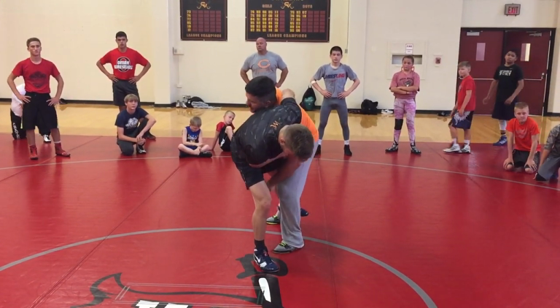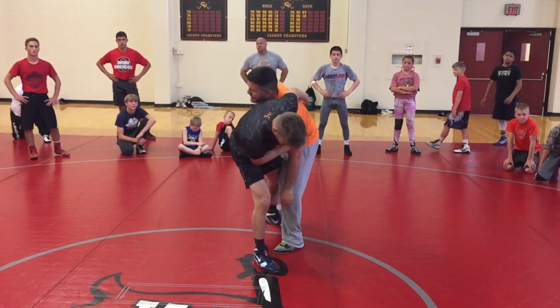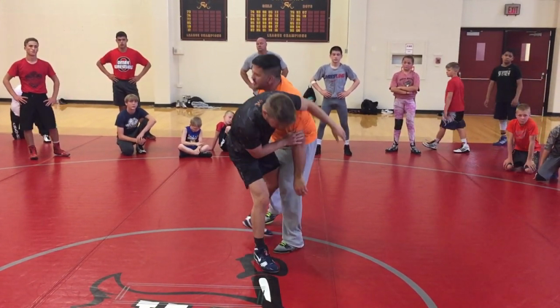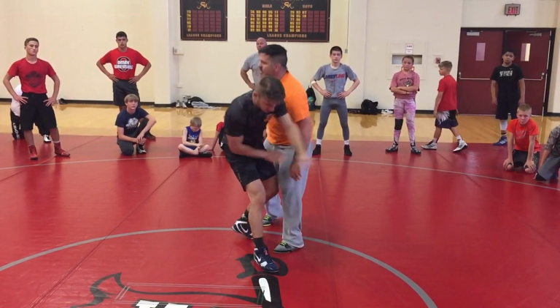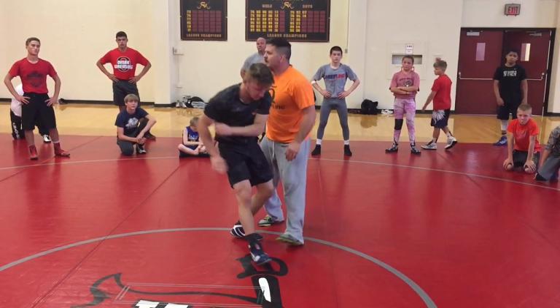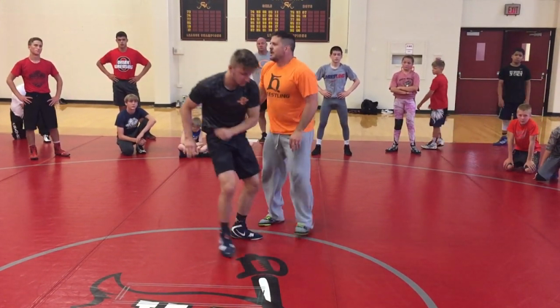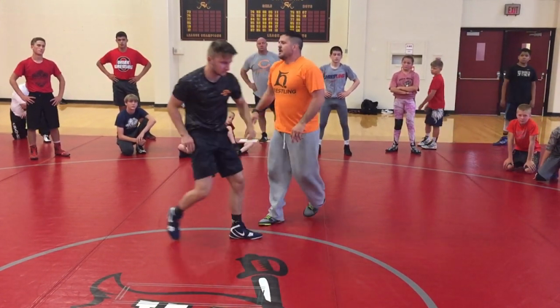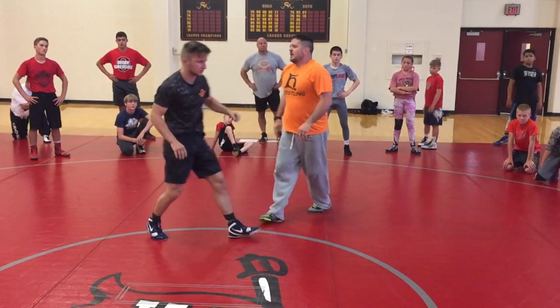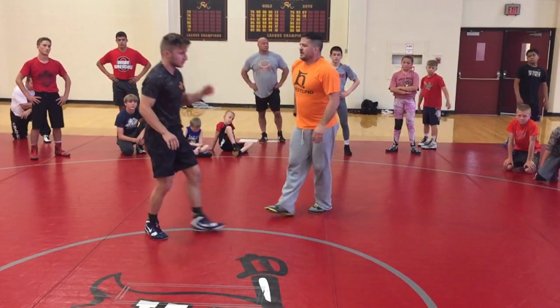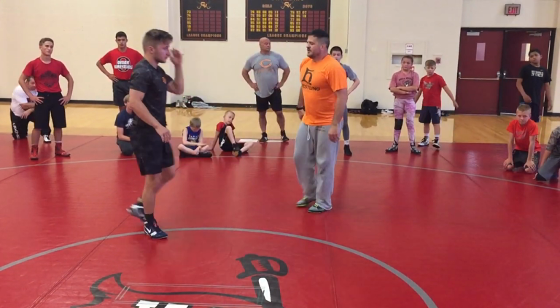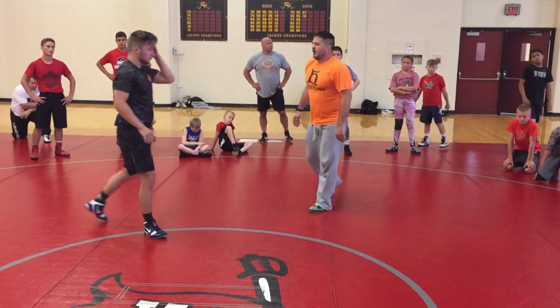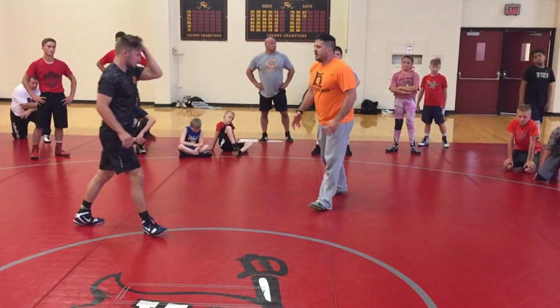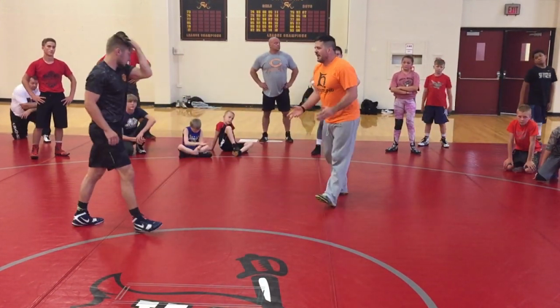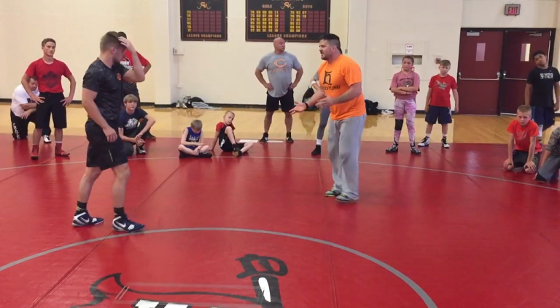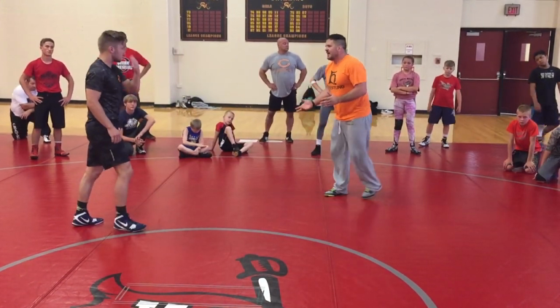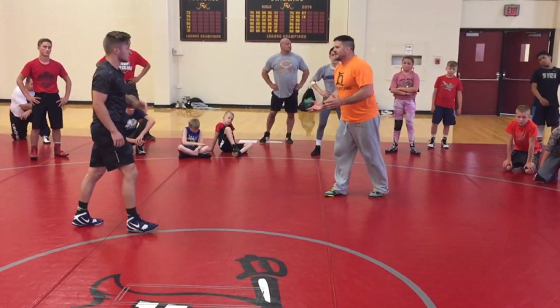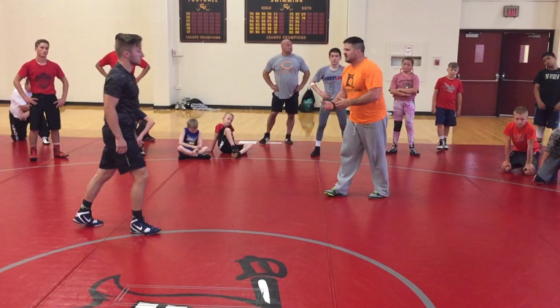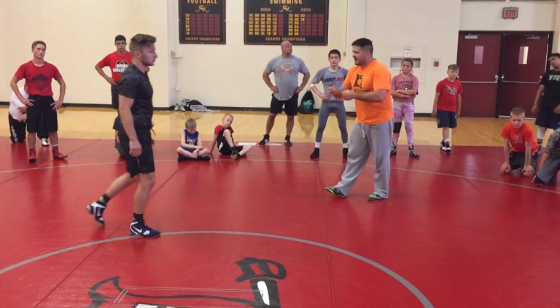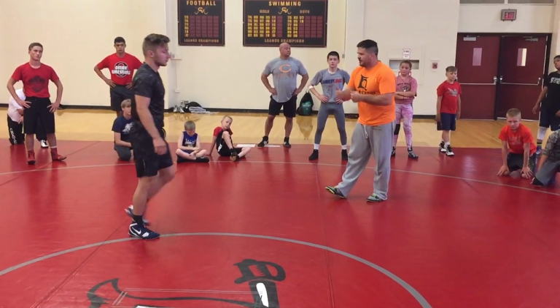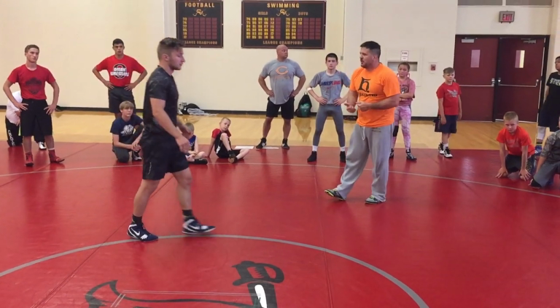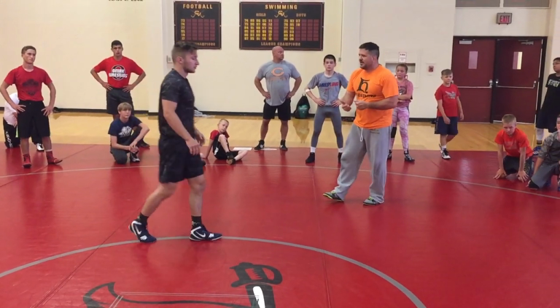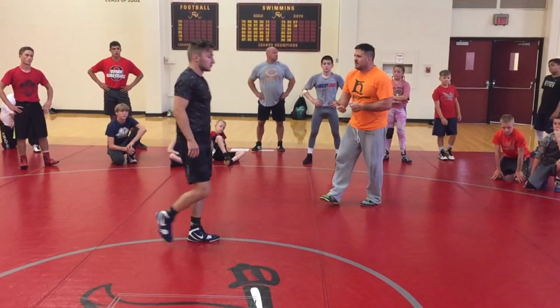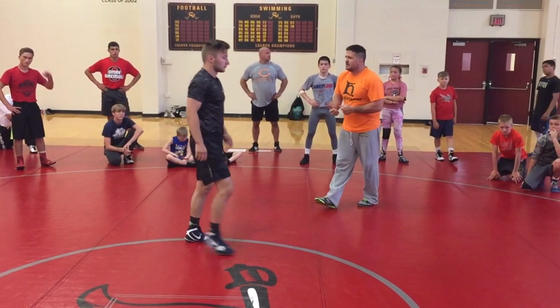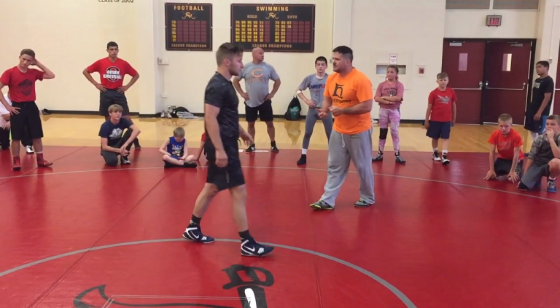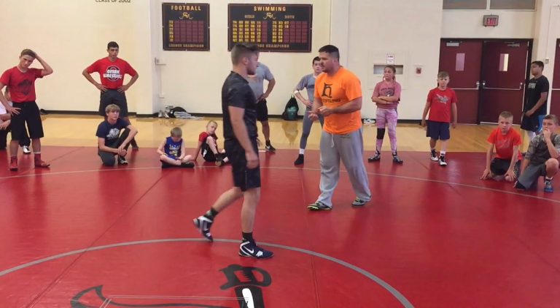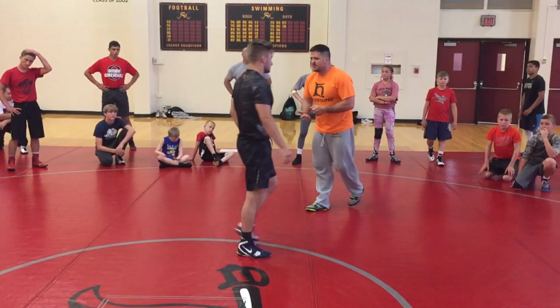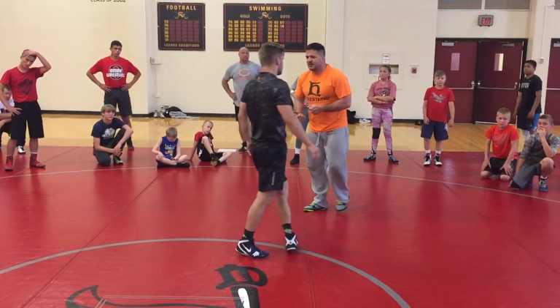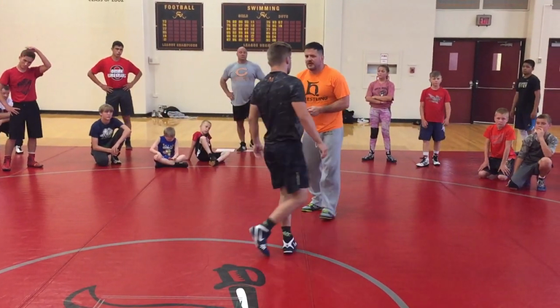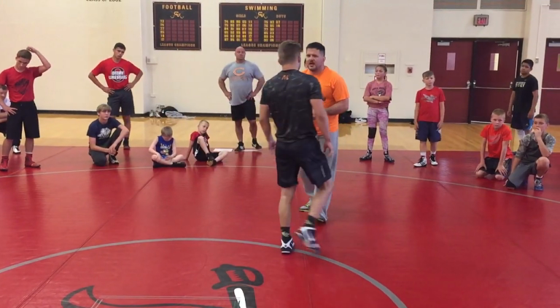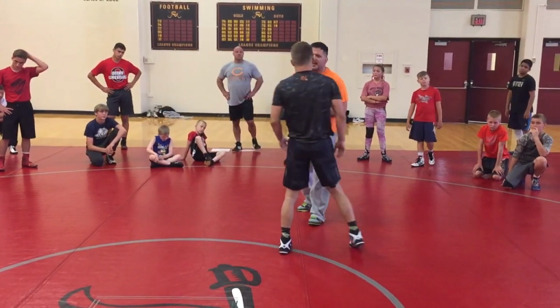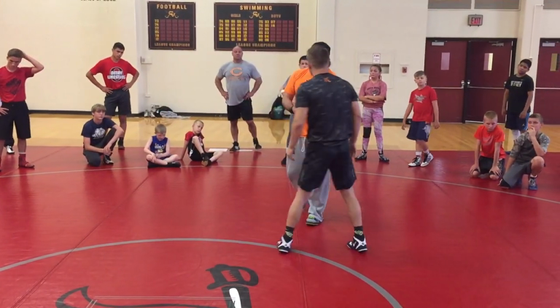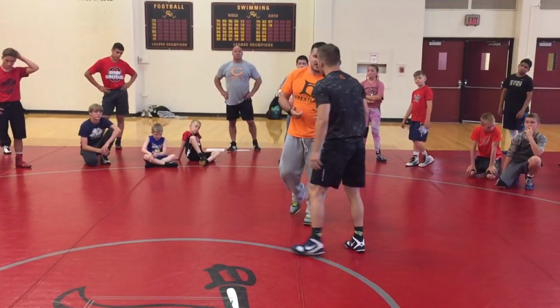So I really got to keep that shoulder in and get that corner and I'll be able to run him down a lot easier. Okay, so that's the high C. We had pull down, score from the front headlock, high C.